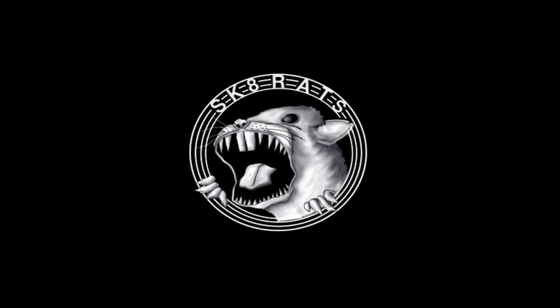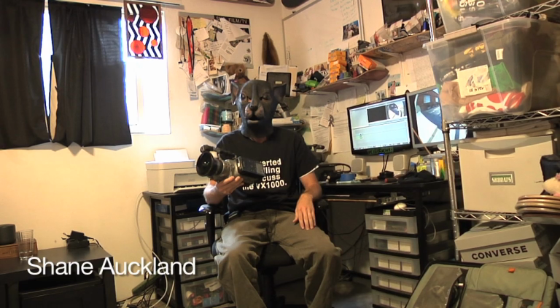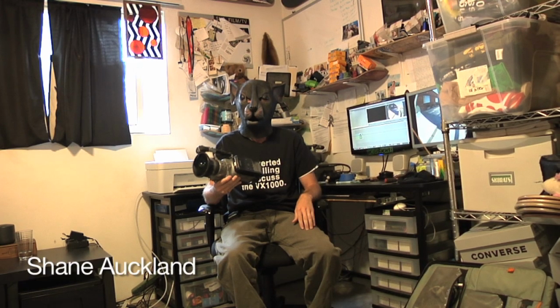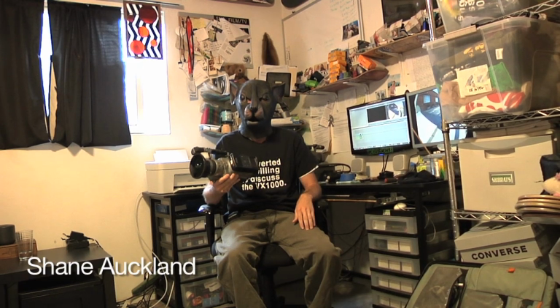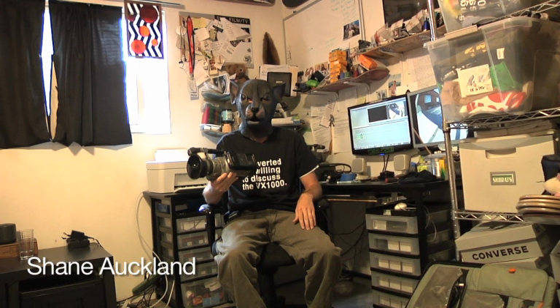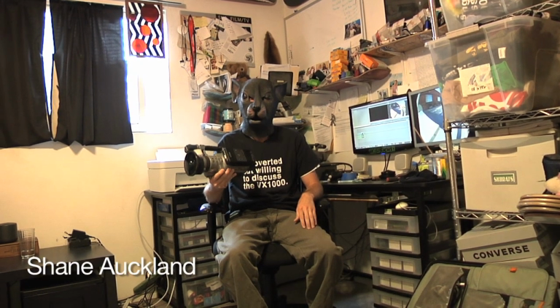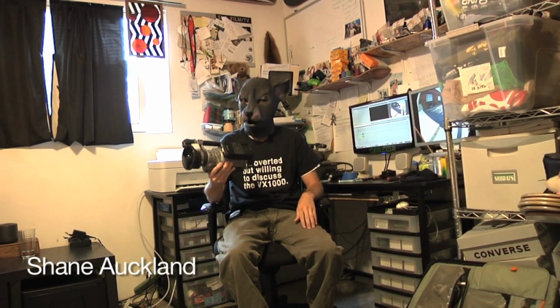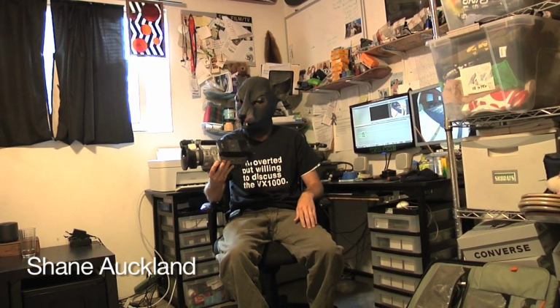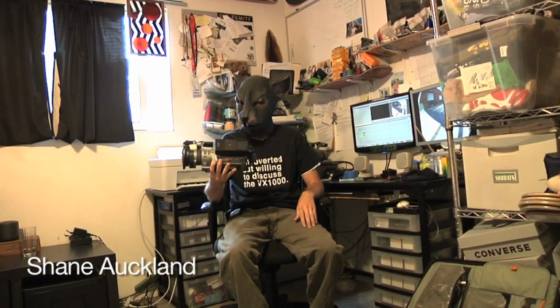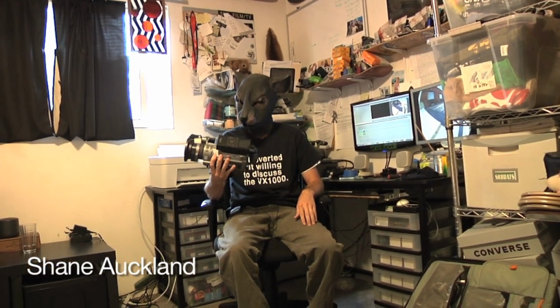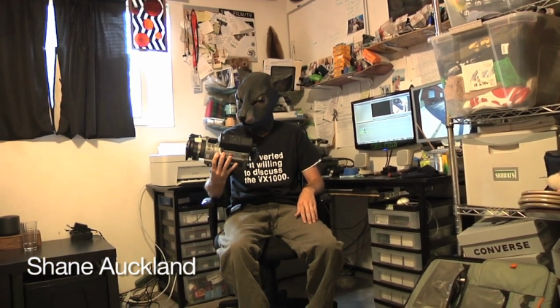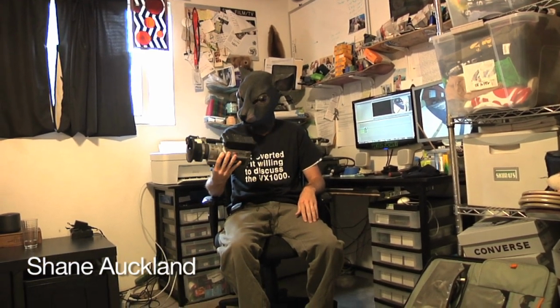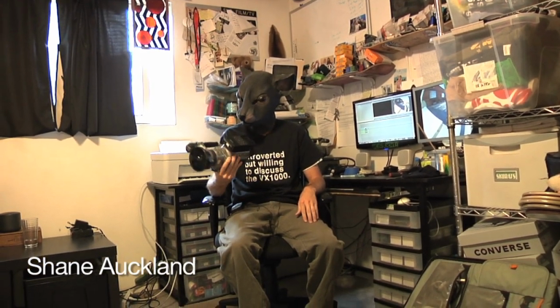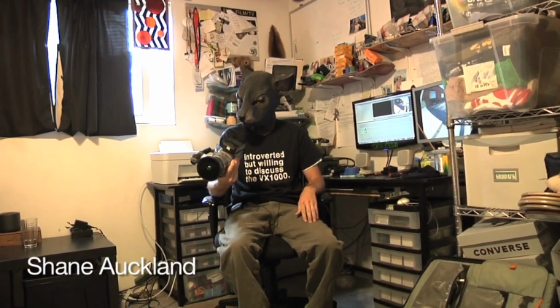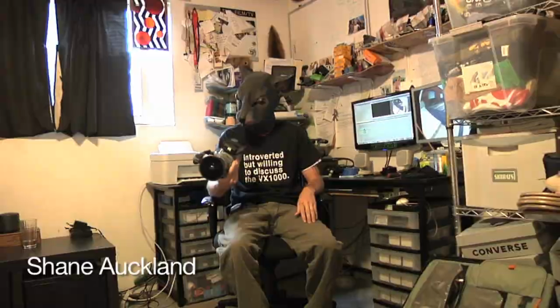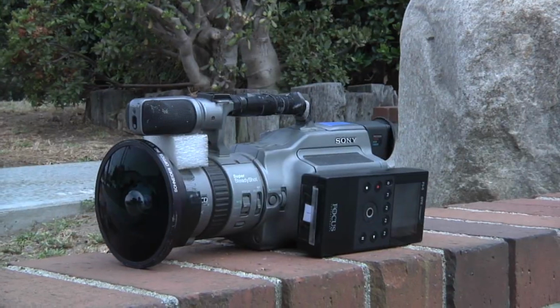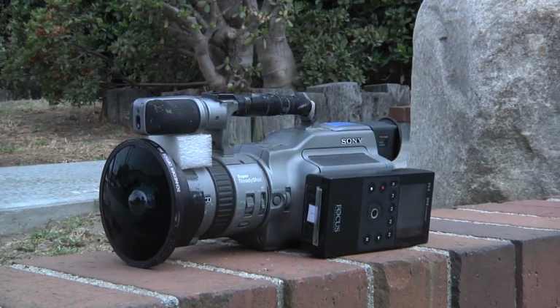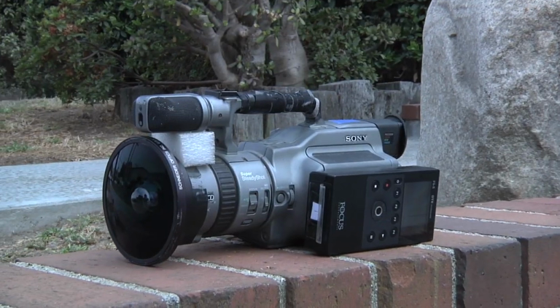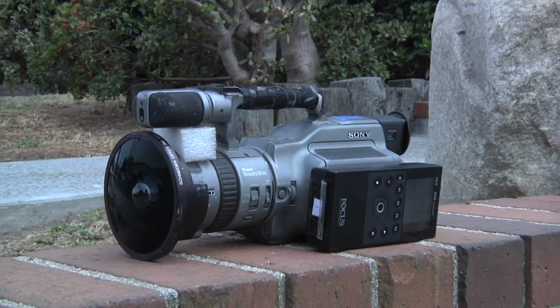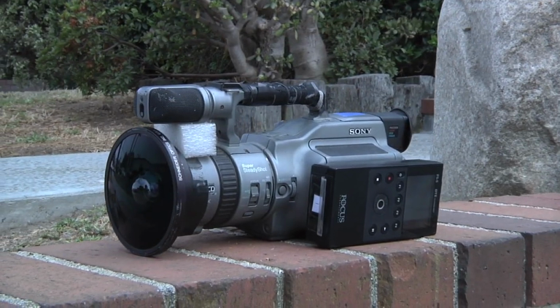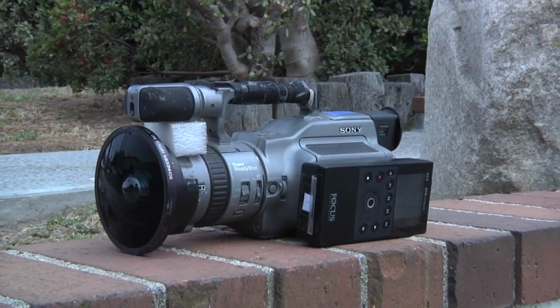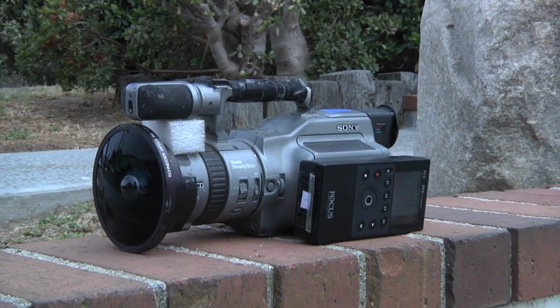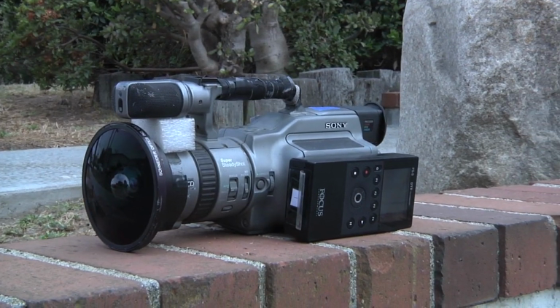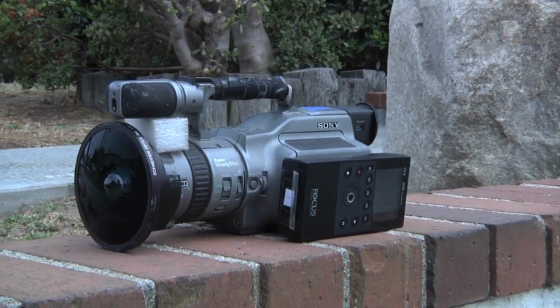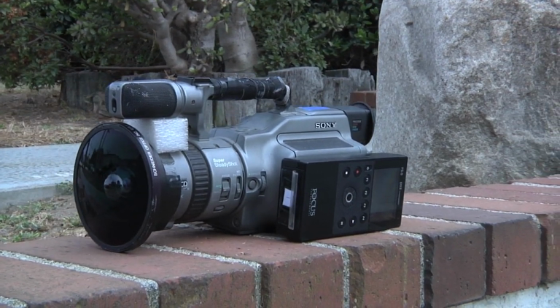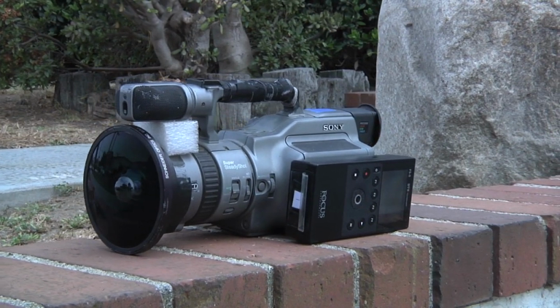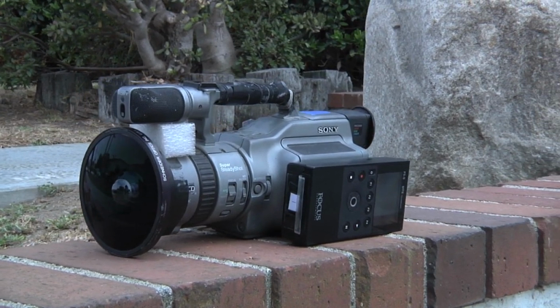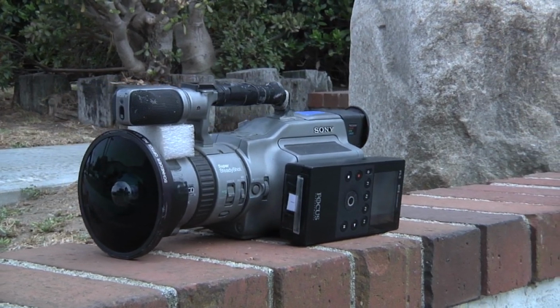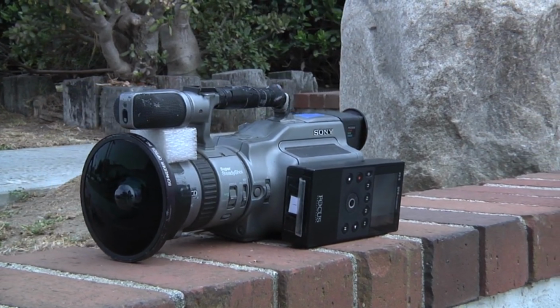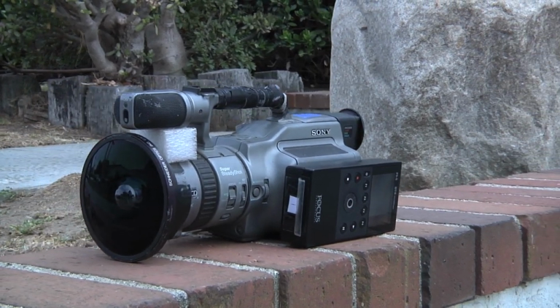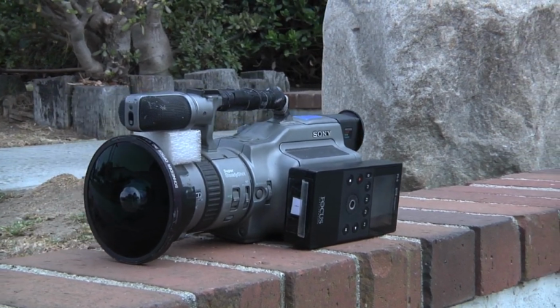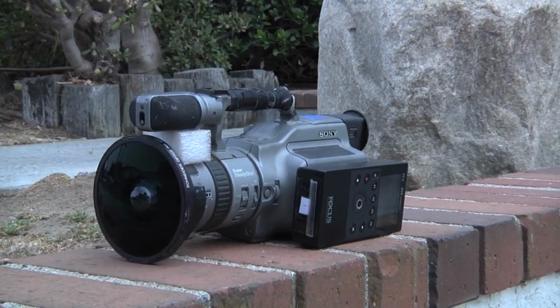Hey, I'm Shane. I'm going to give you a little breakdown video on my digital recorder, the FS5 for the VX, and kind of show you the ins and outs of it.